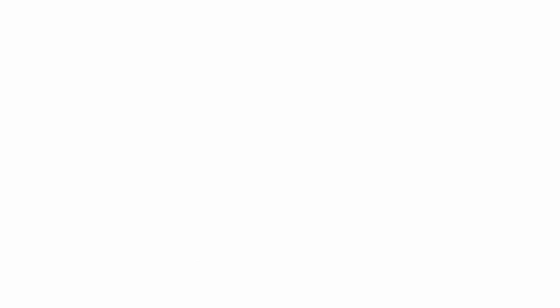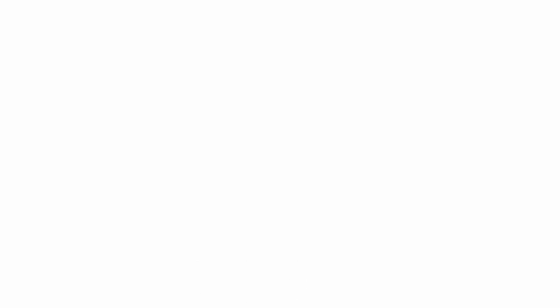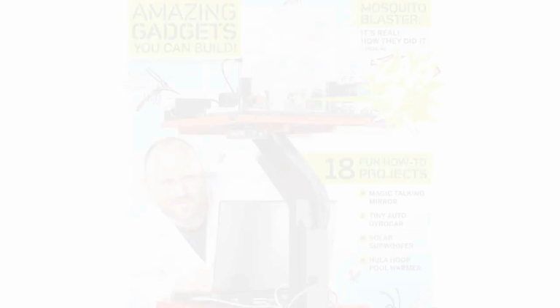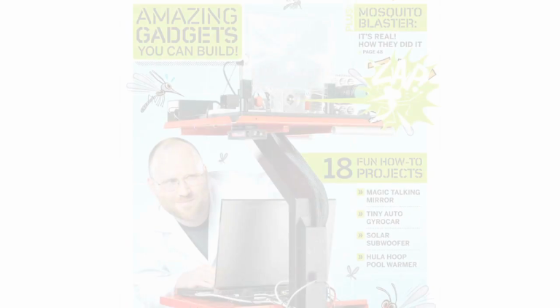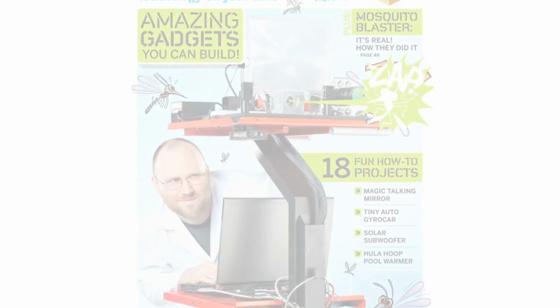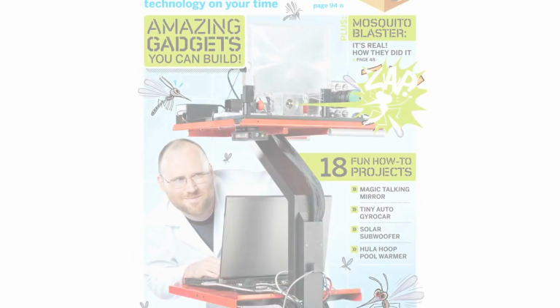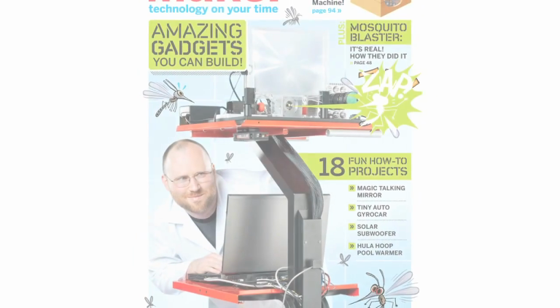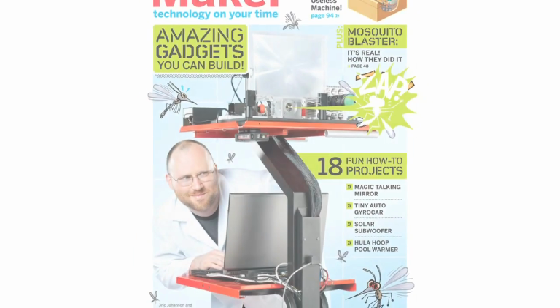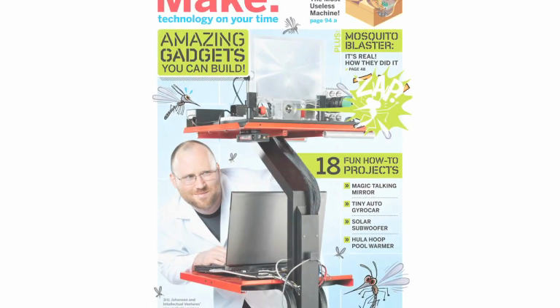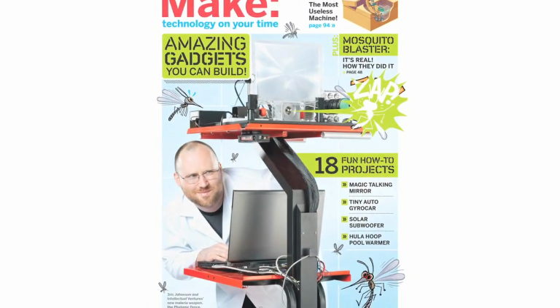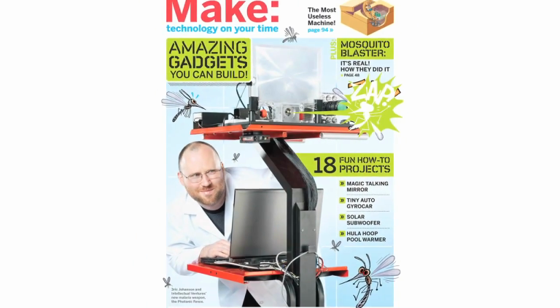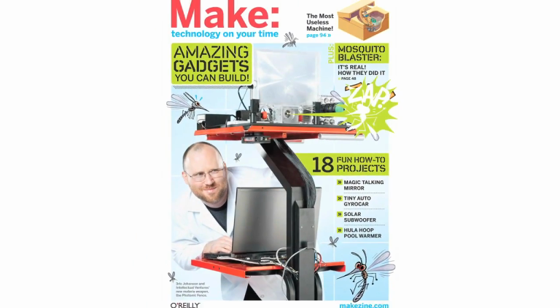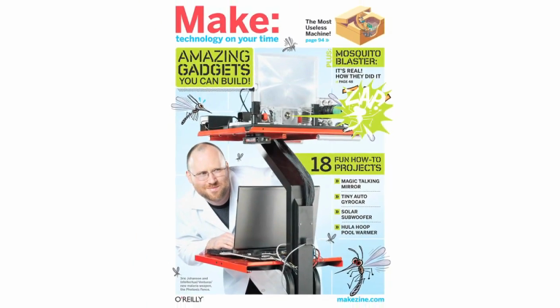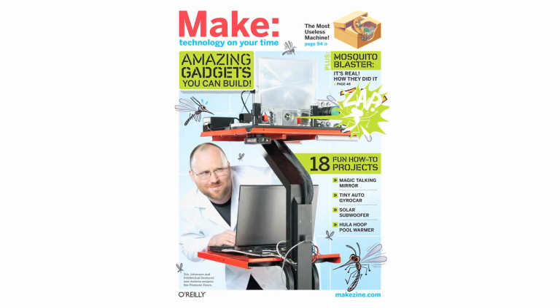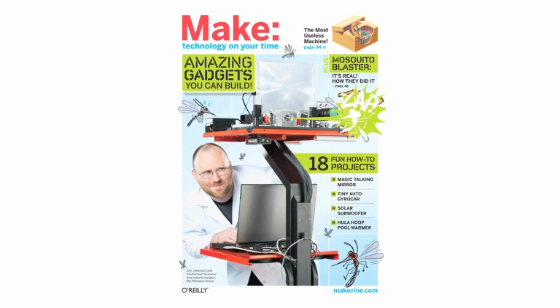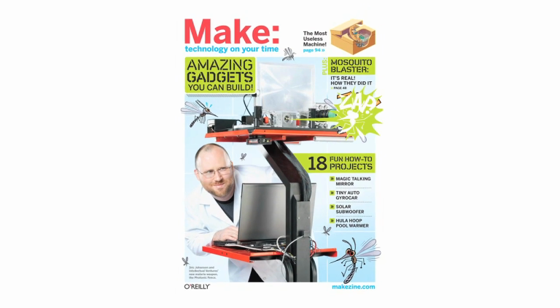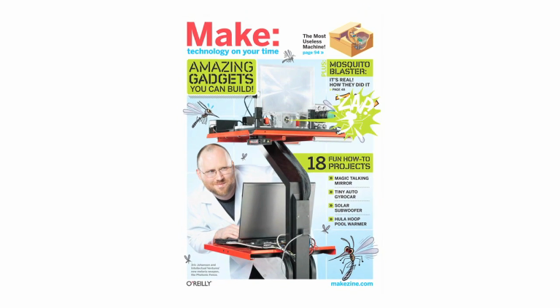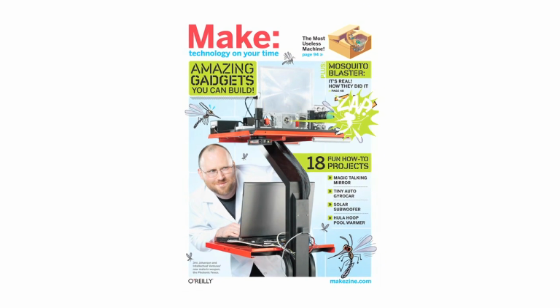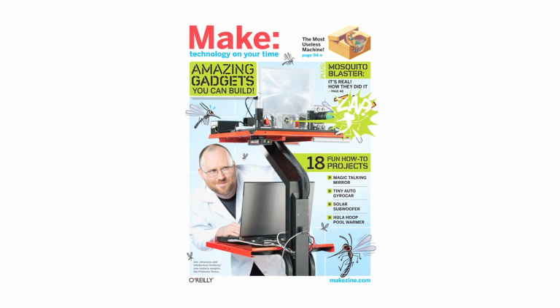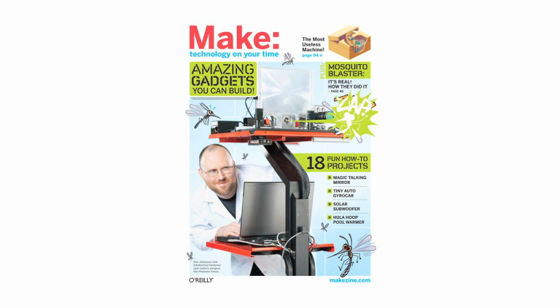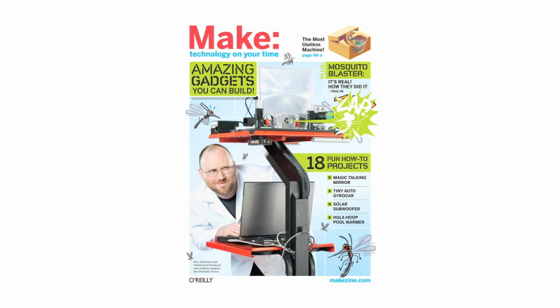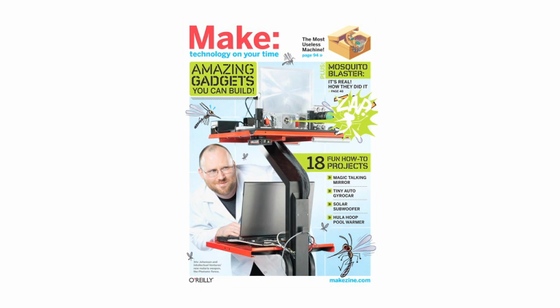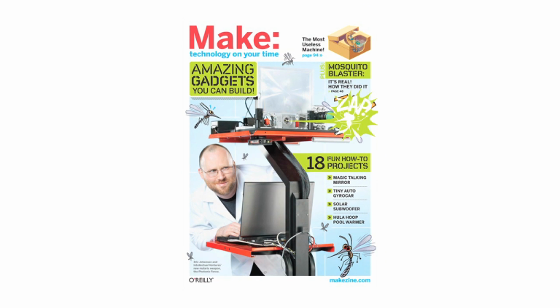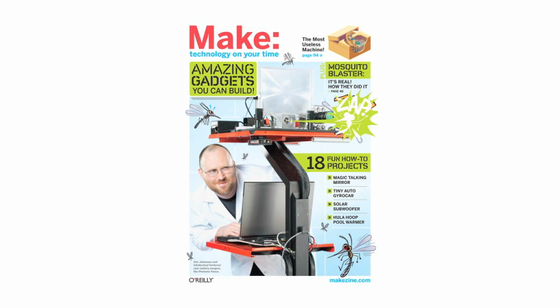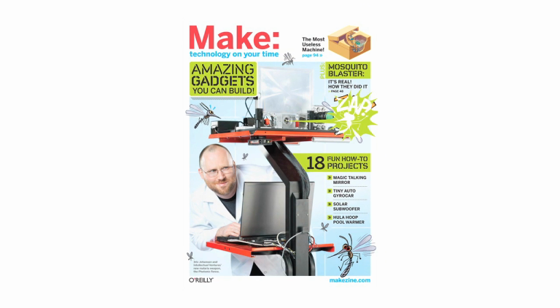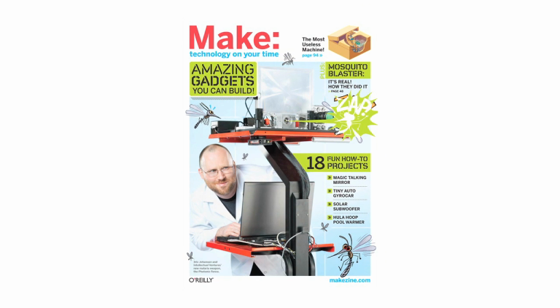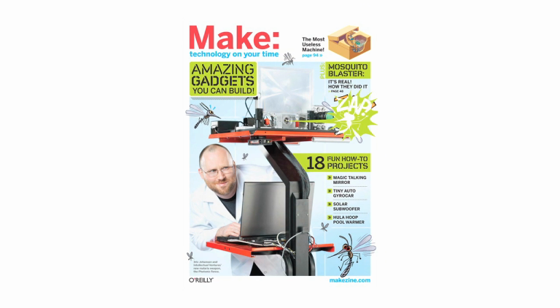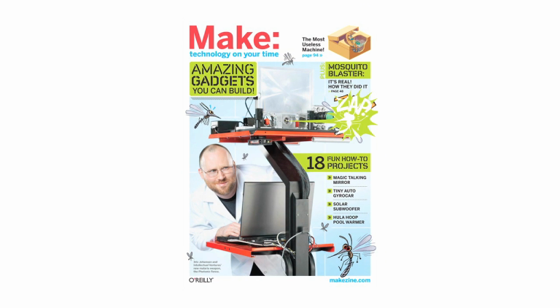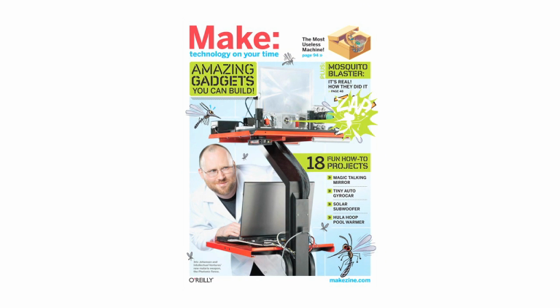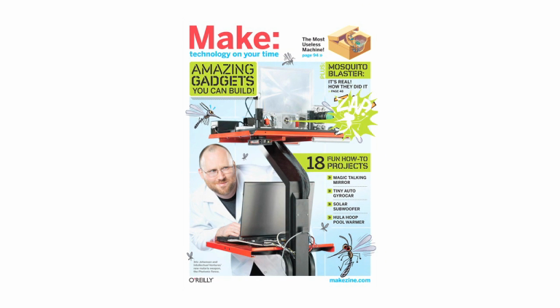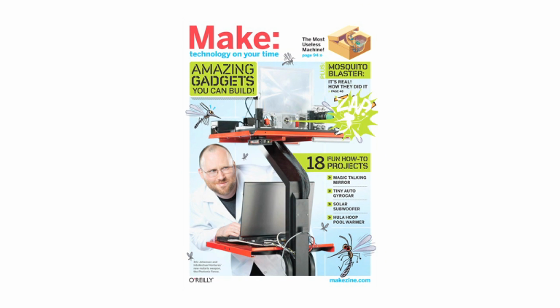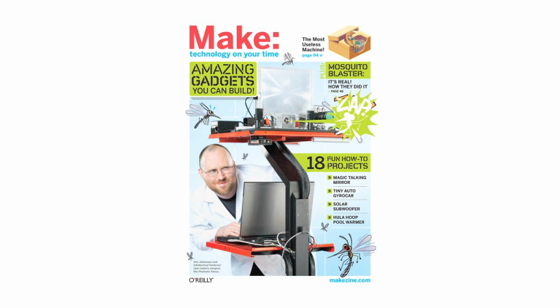All that and more great projects in Make Volume 23, on newsstands now.